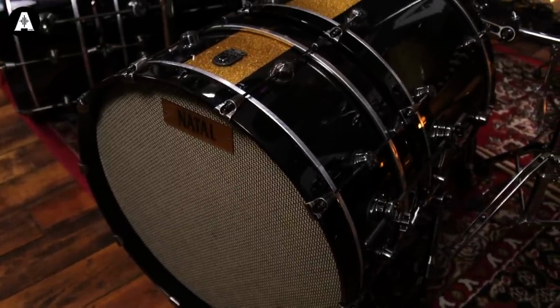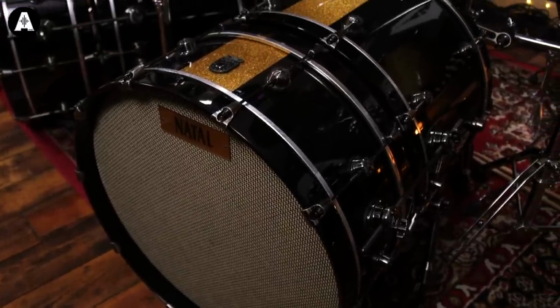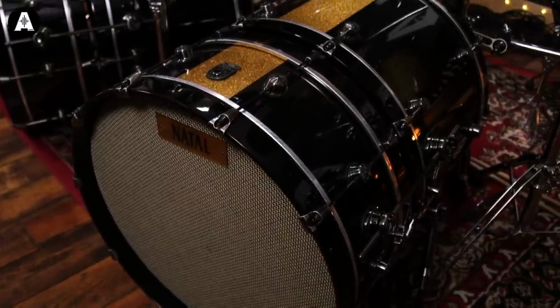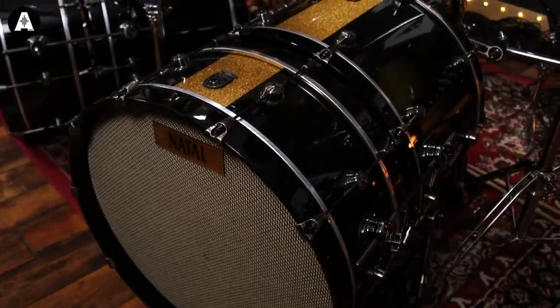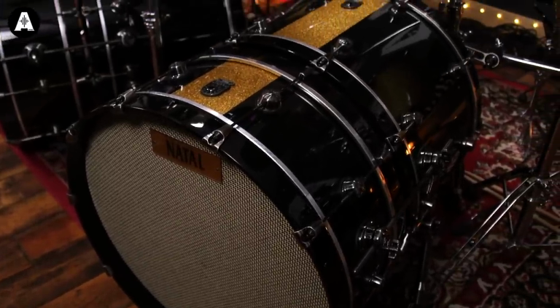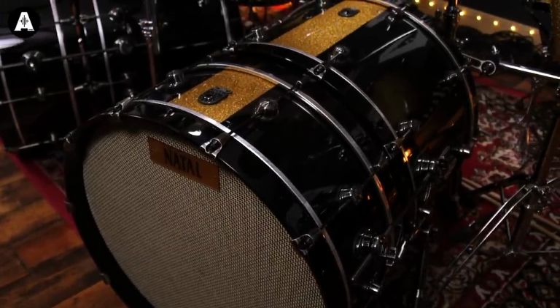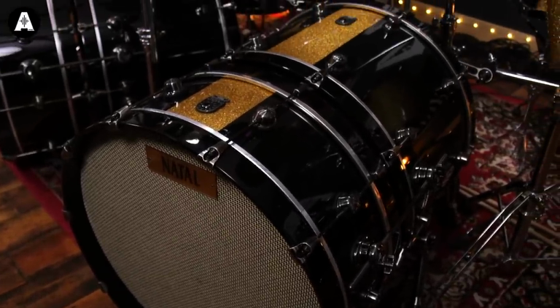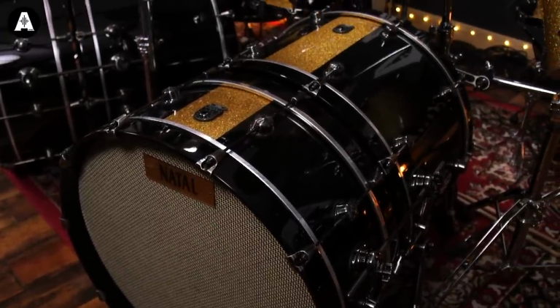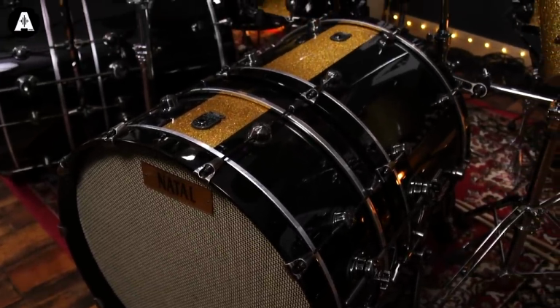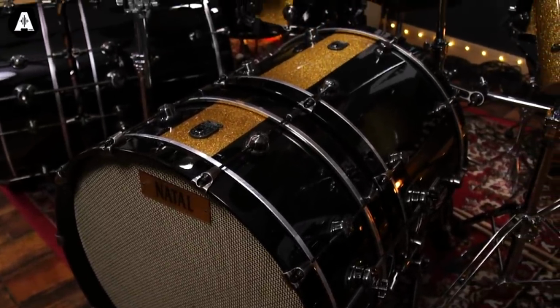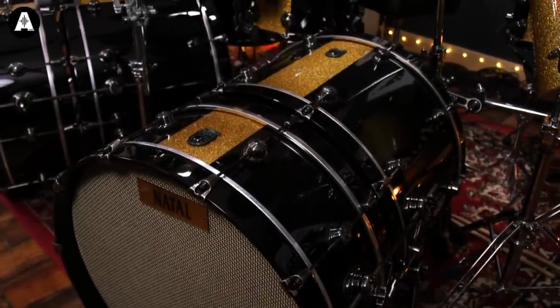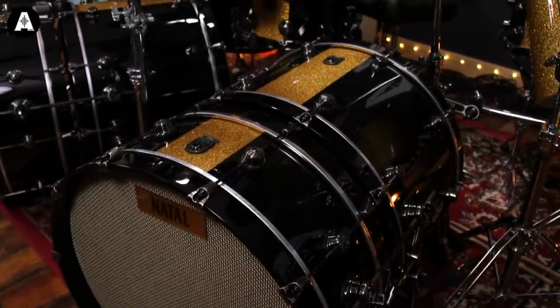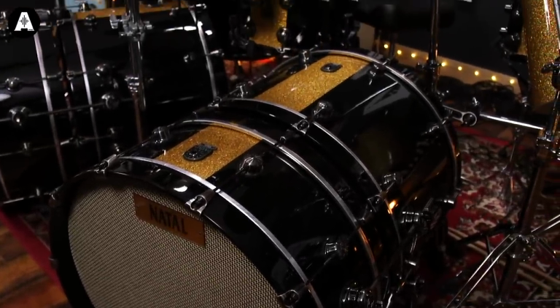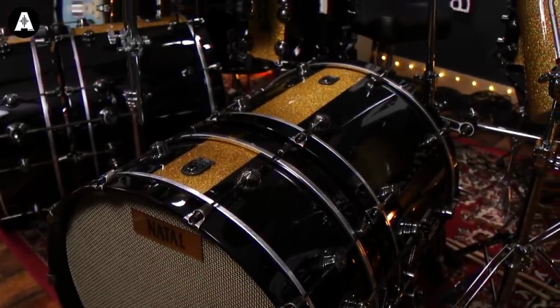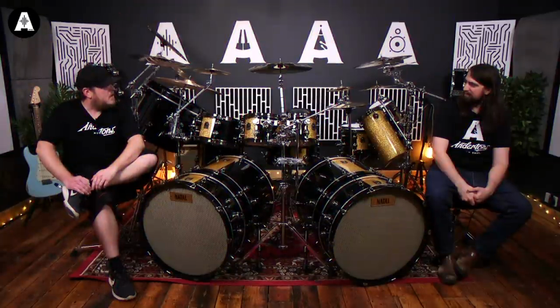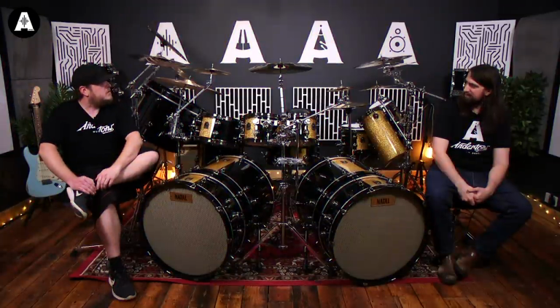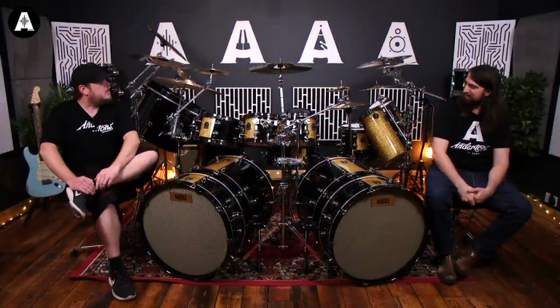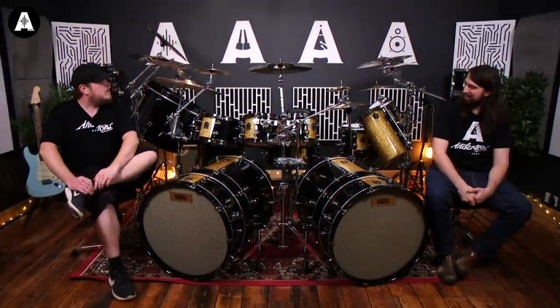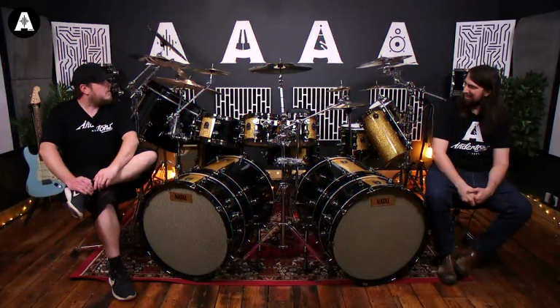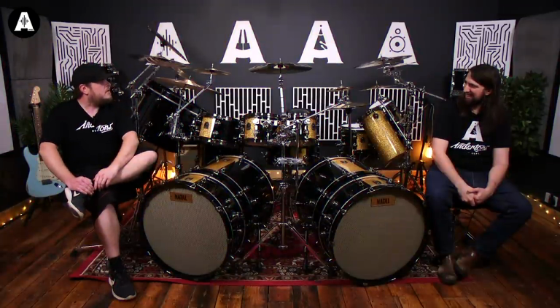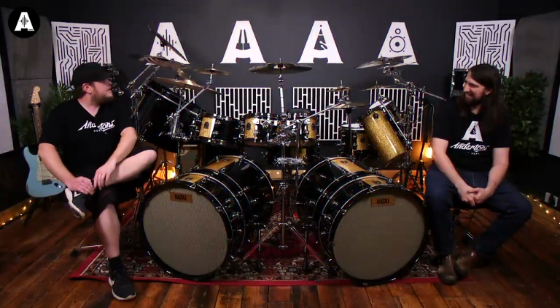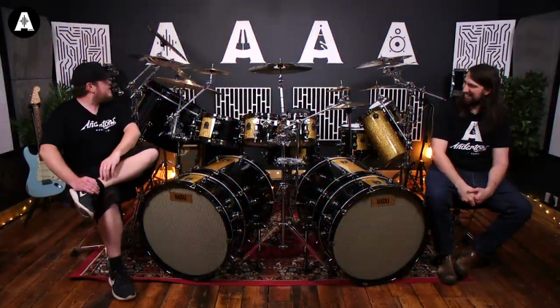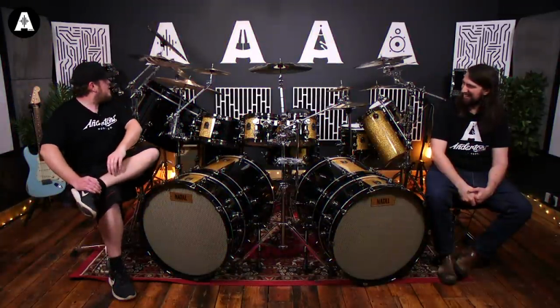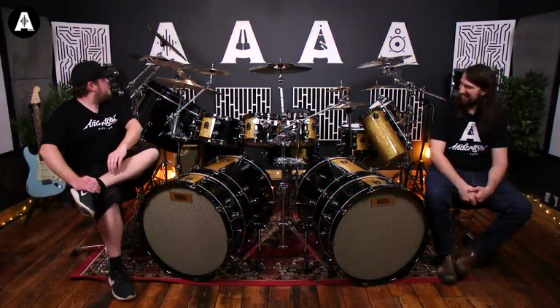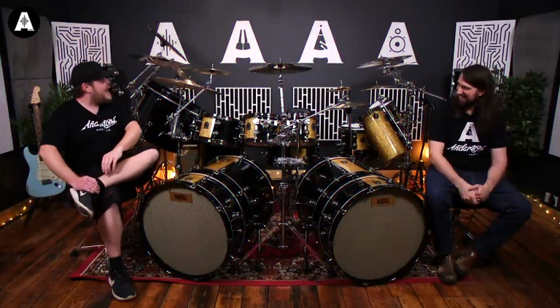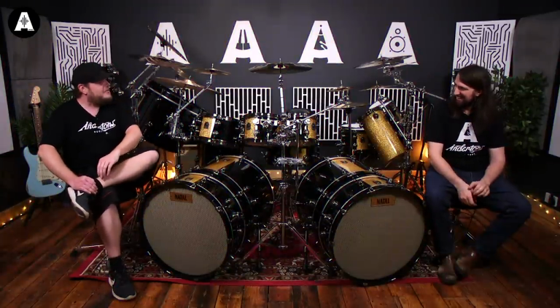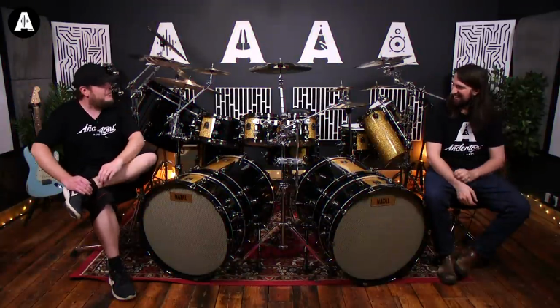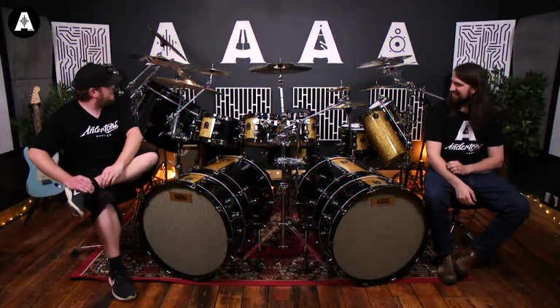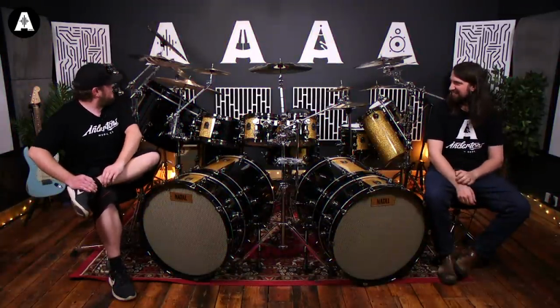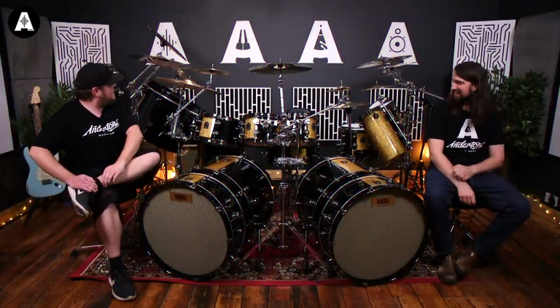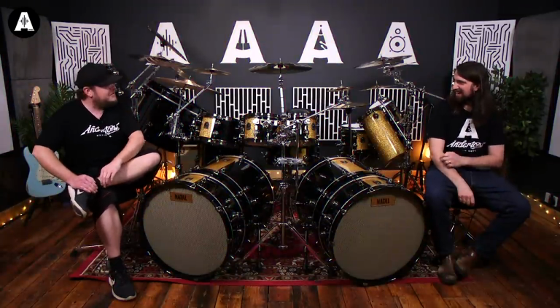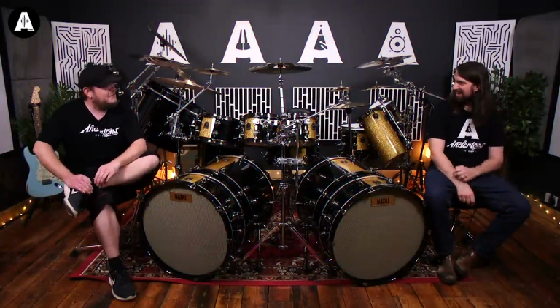Three snare drums. One, two, three, four, five, six, seven... eleven cymbals.